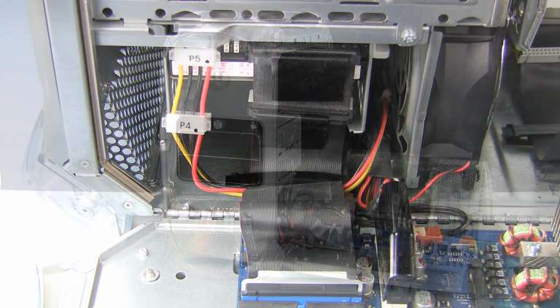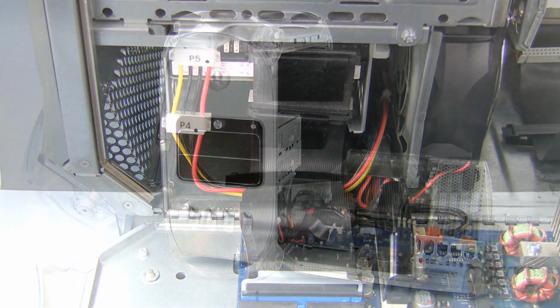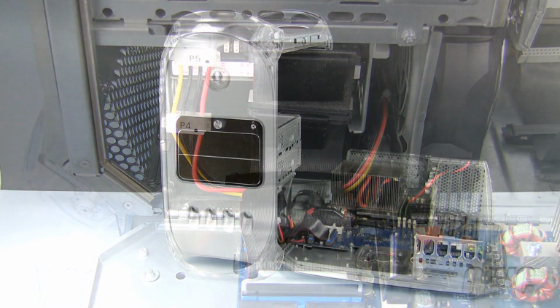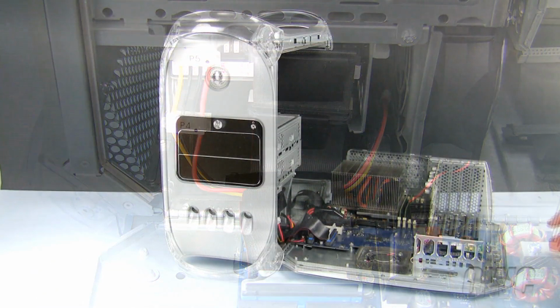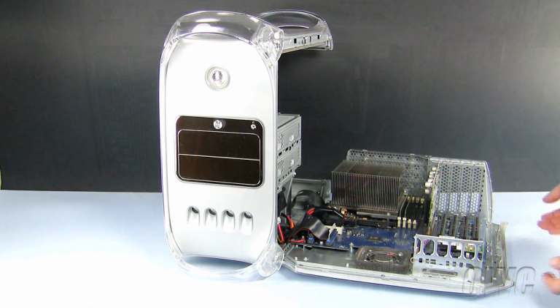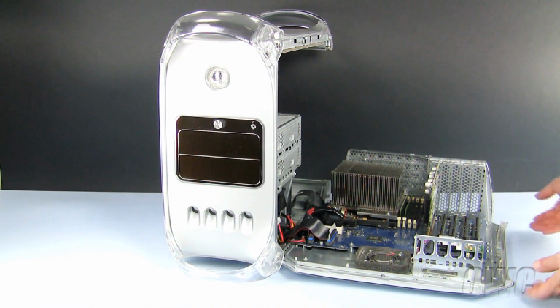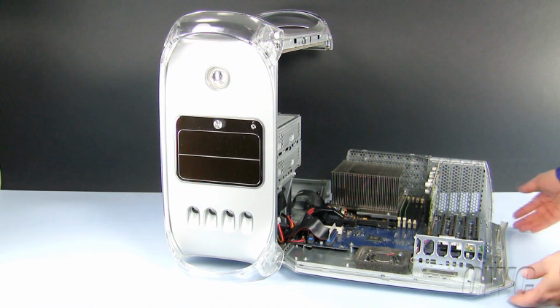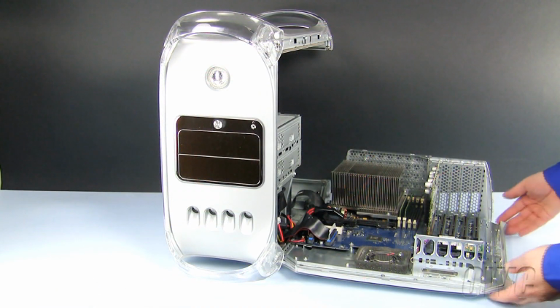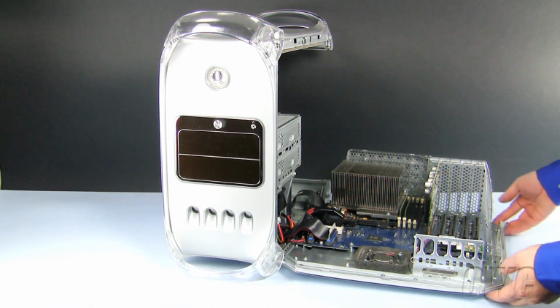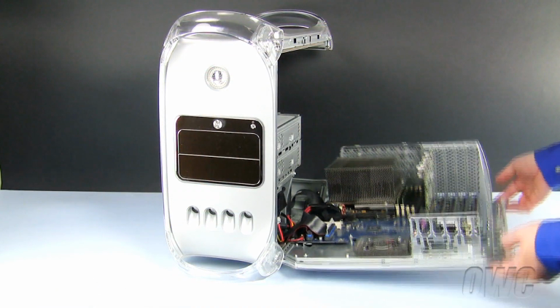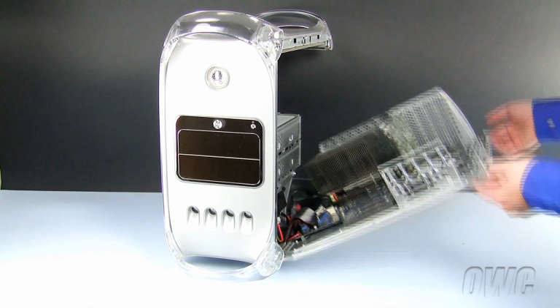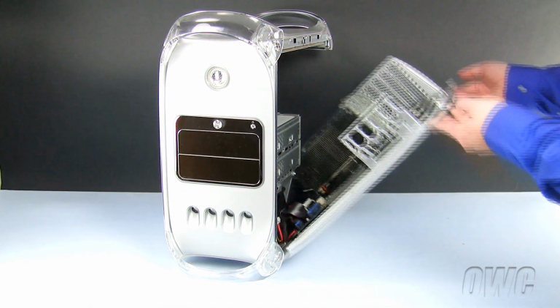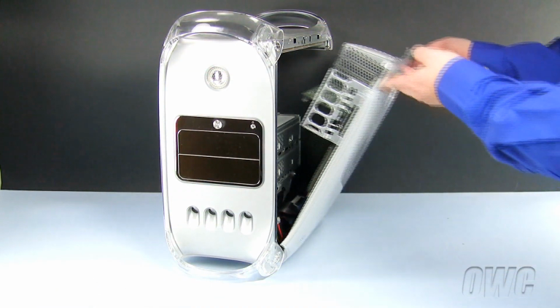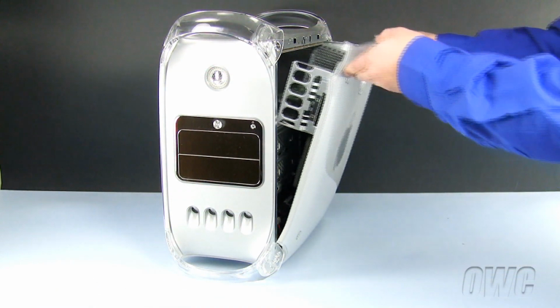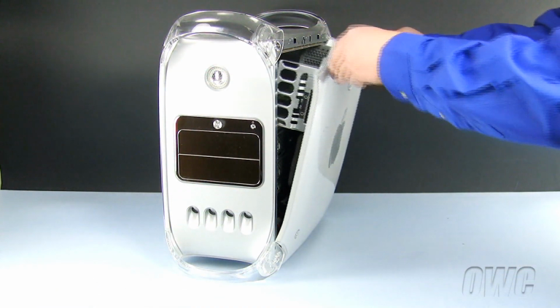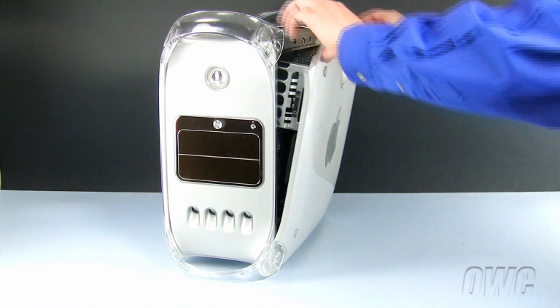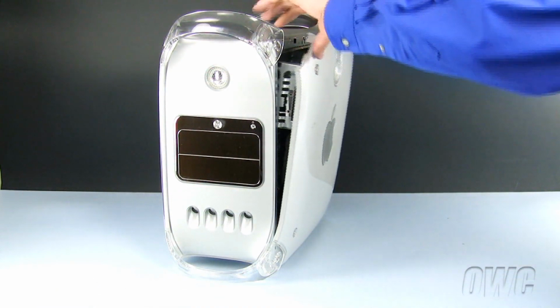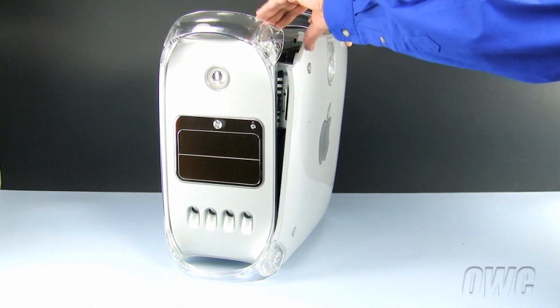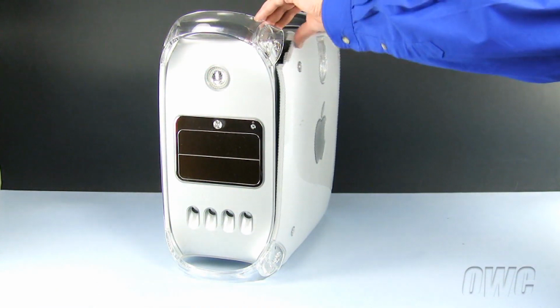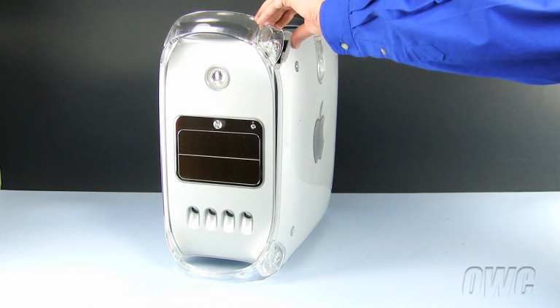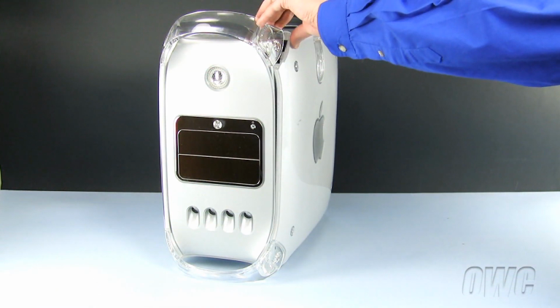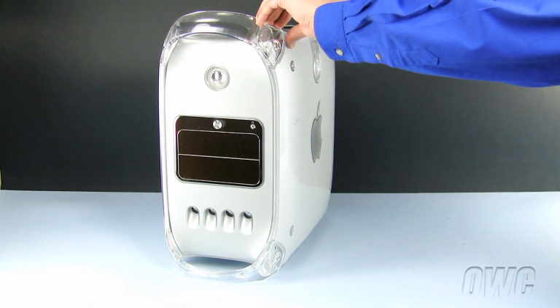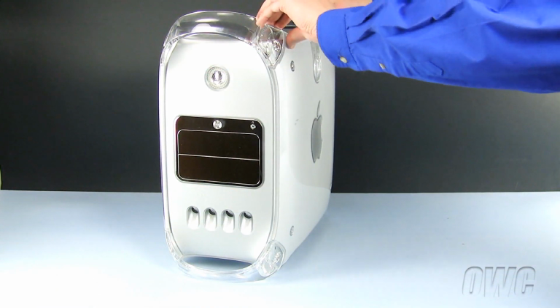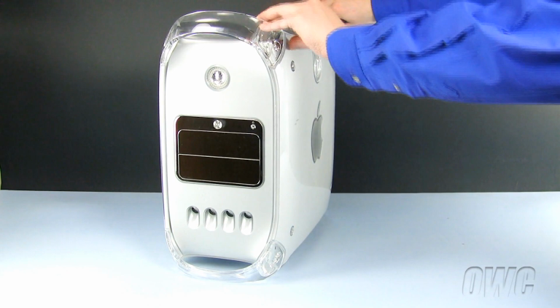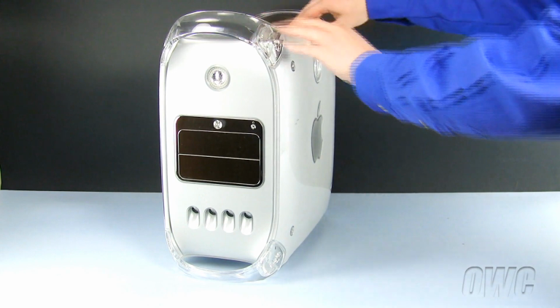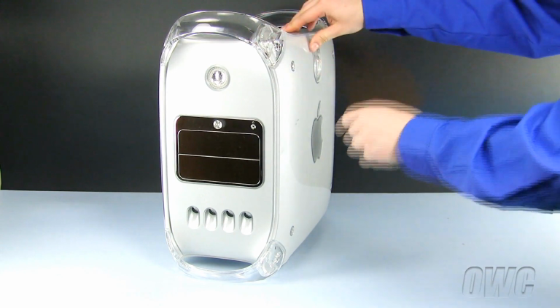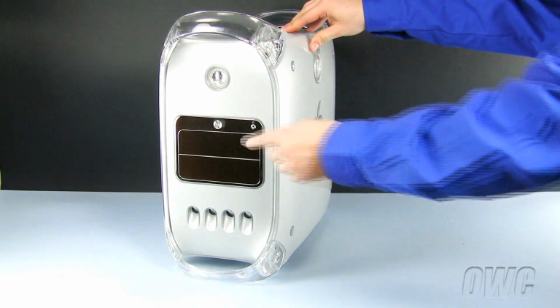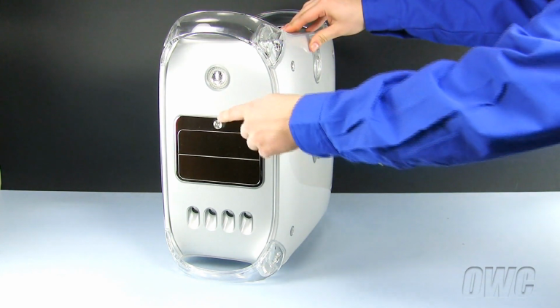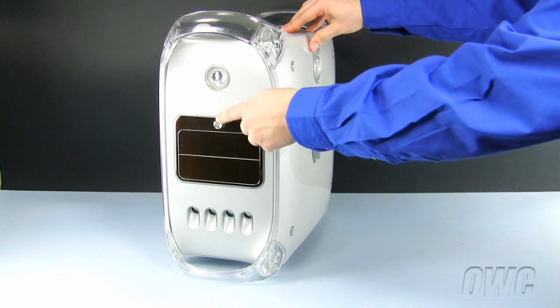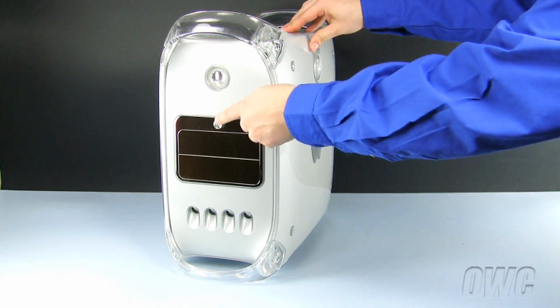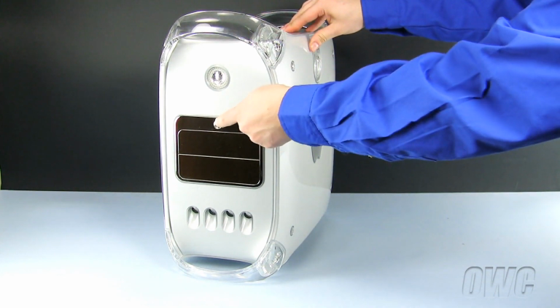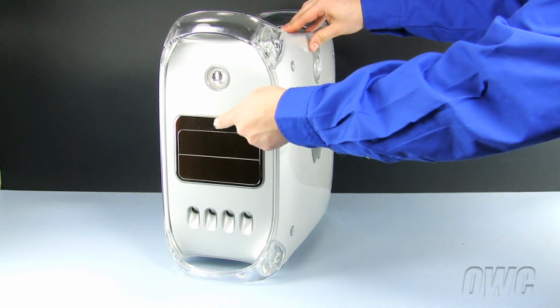To close the Power Macintosh G4, simply lift and close the door until it locks into place.